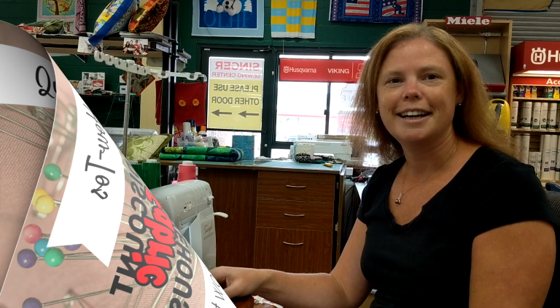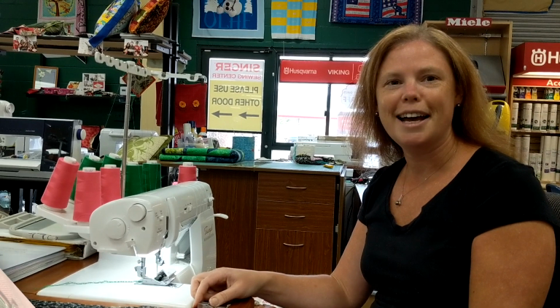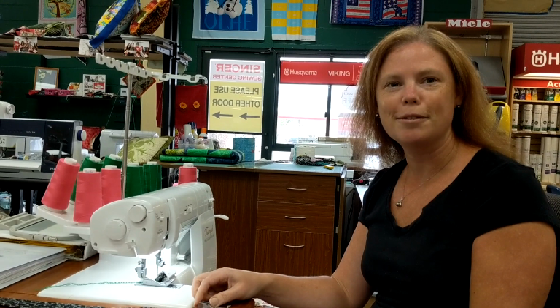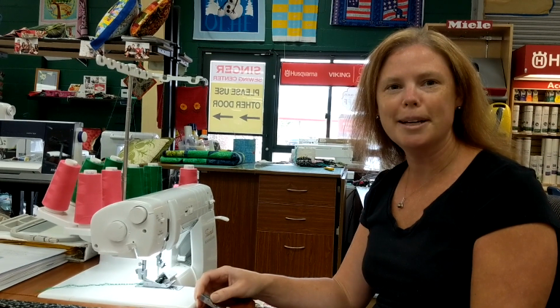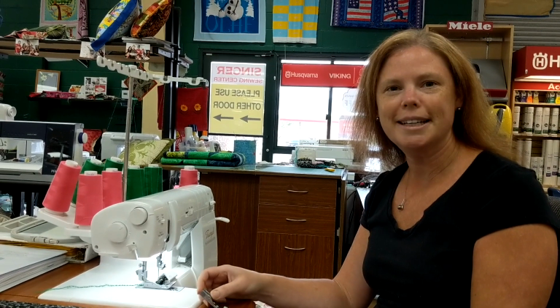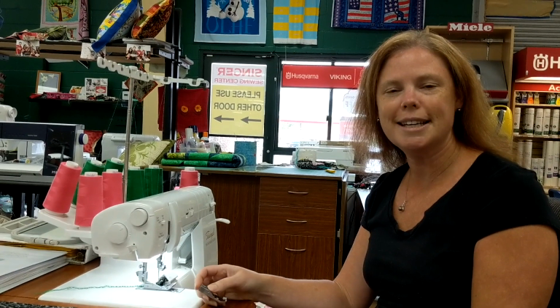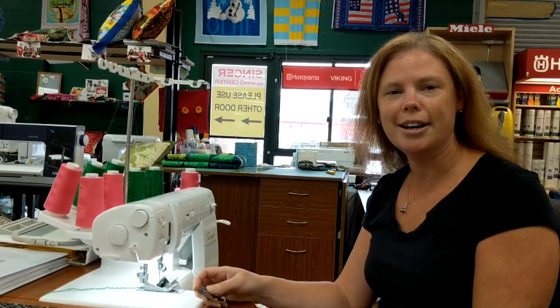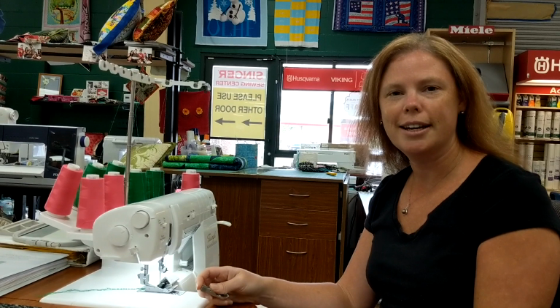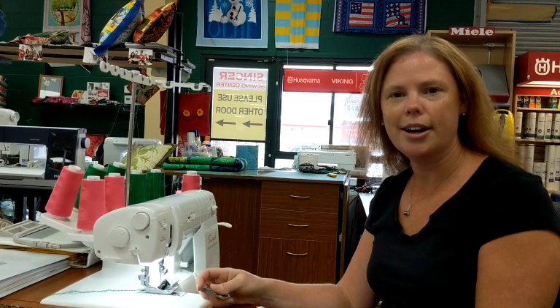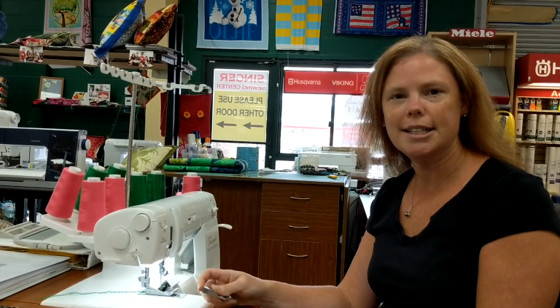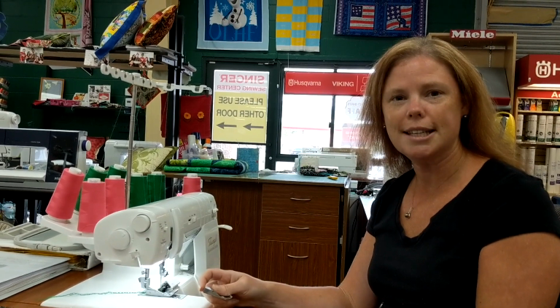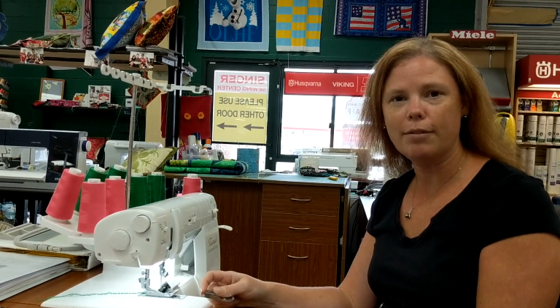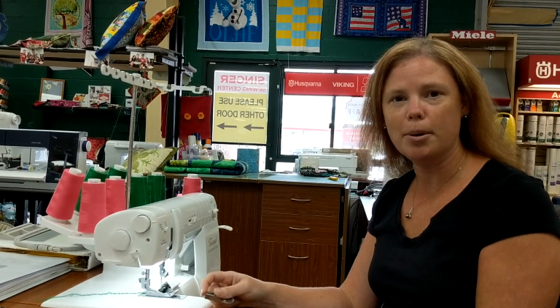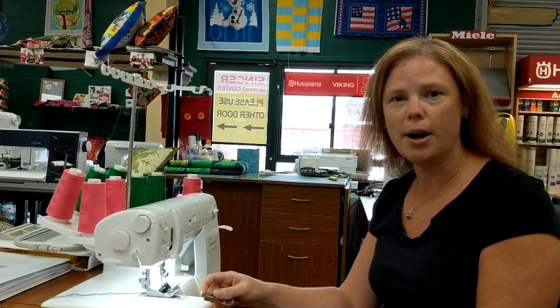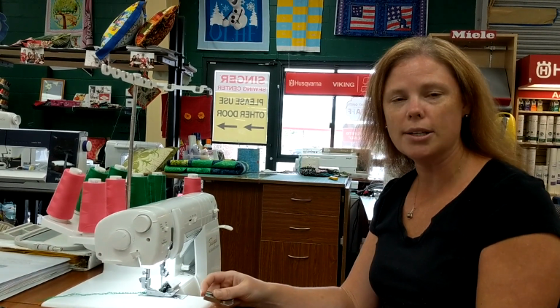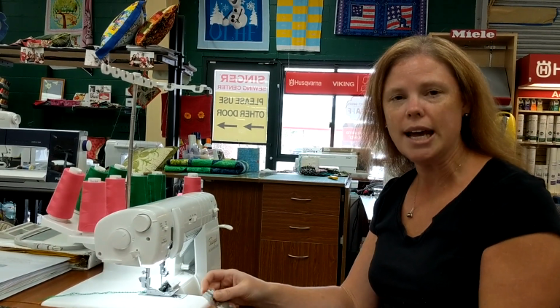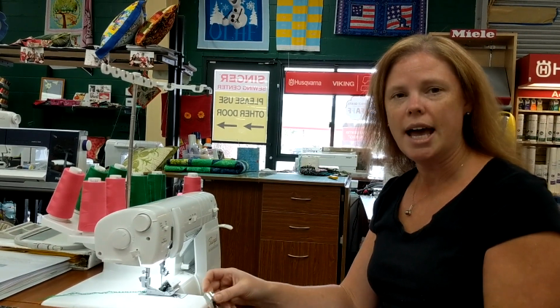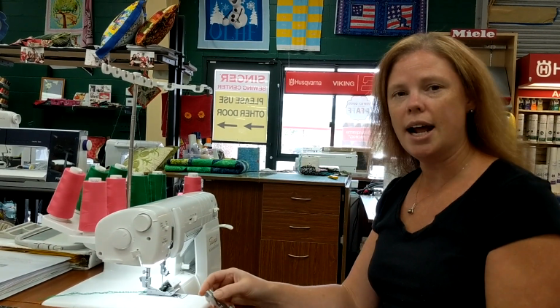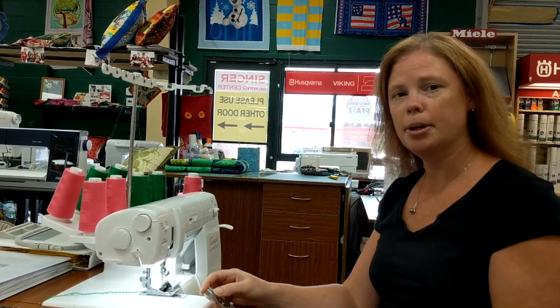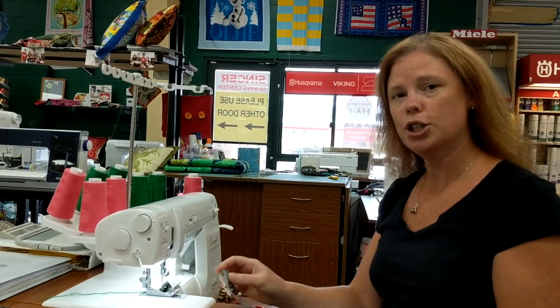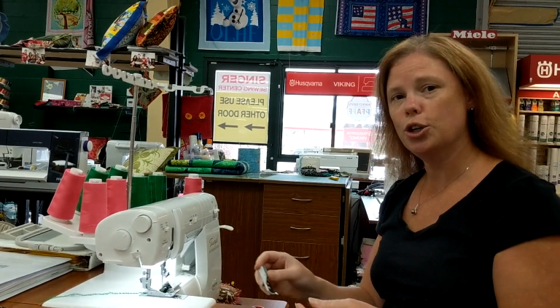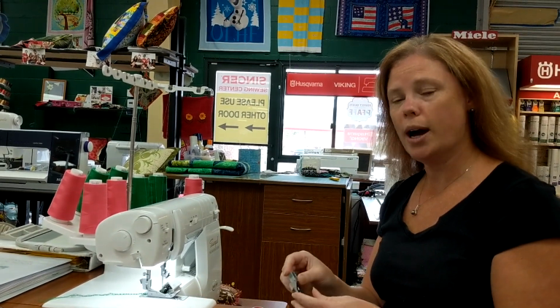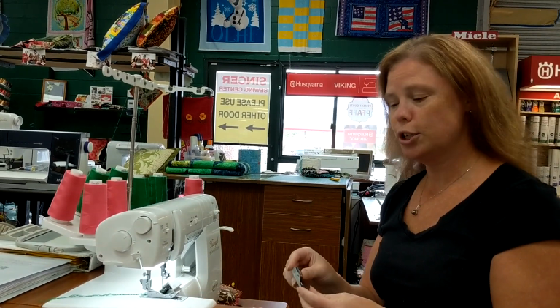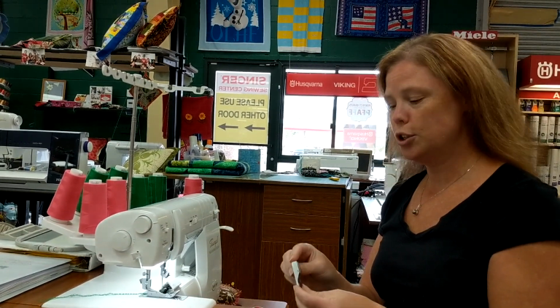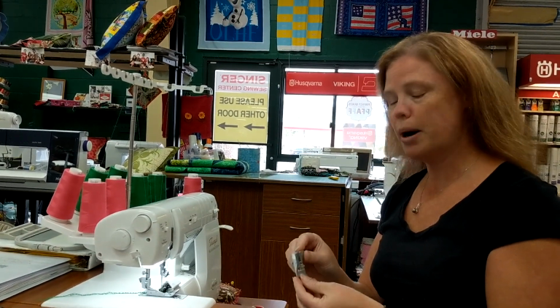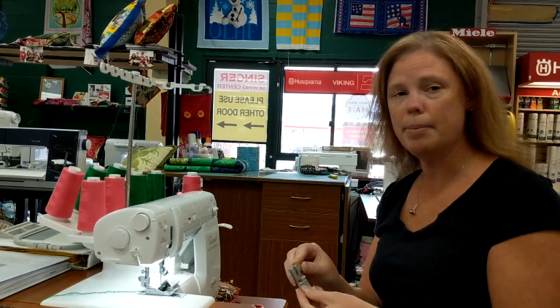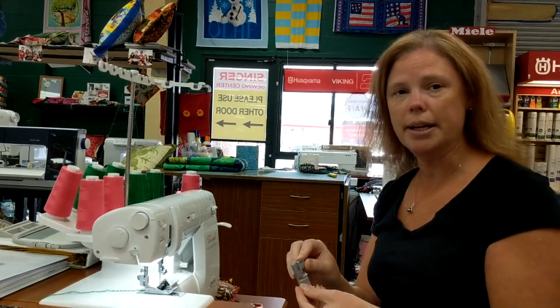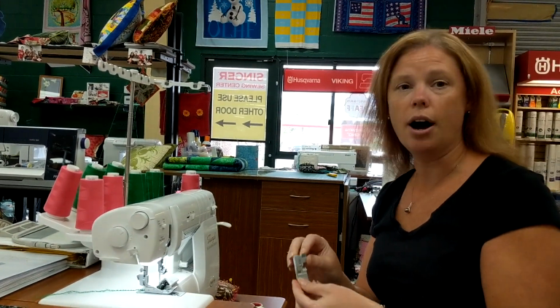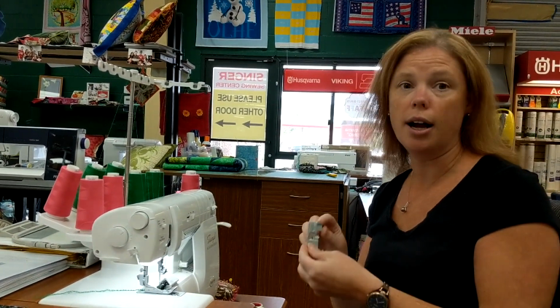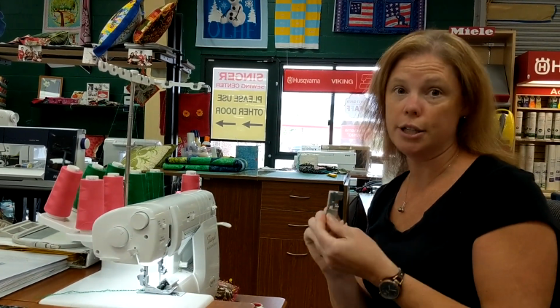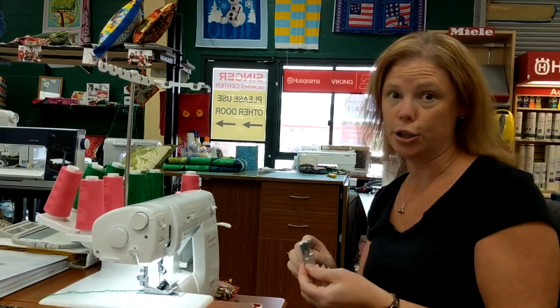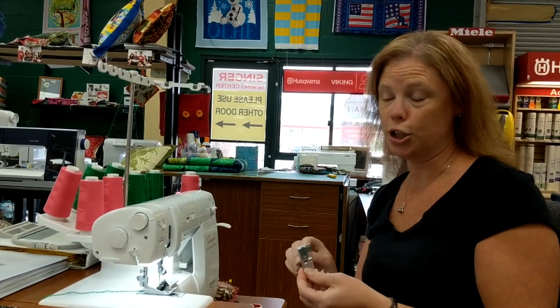Hi everybody, it's Erica here at Discount Fabric Warehouse and I'm going to show you how to do piping on a serger.